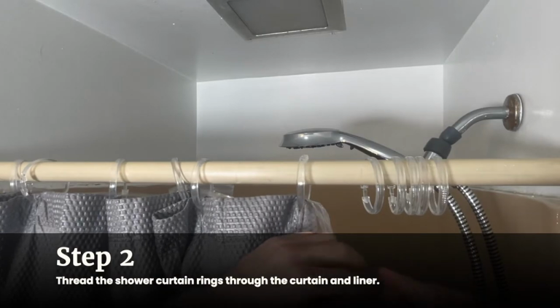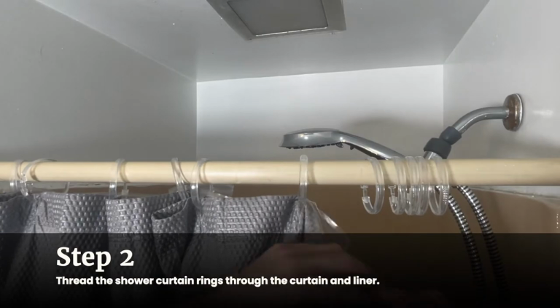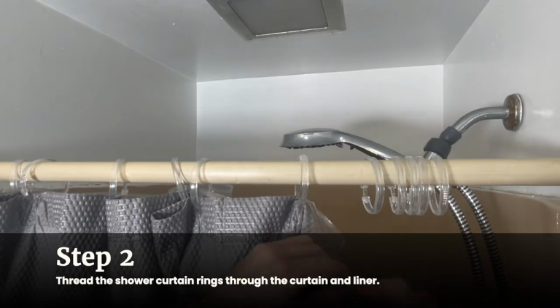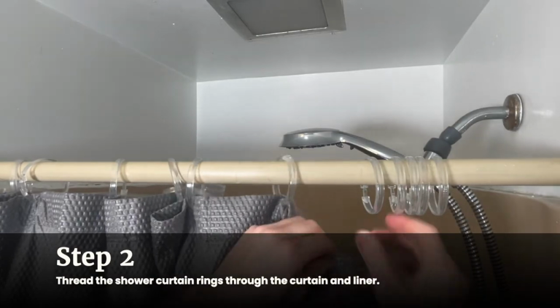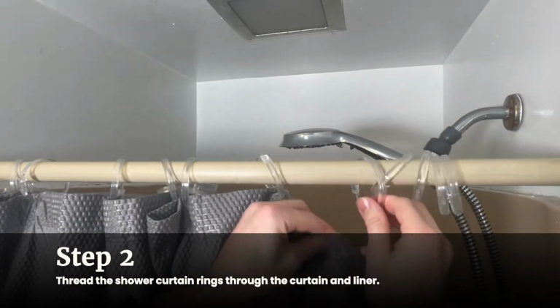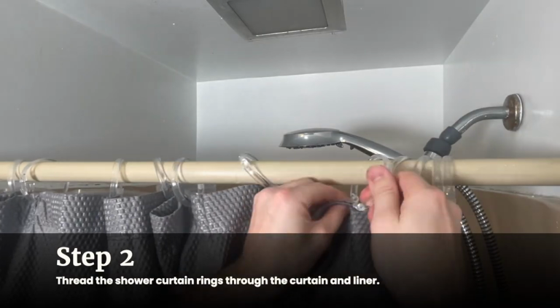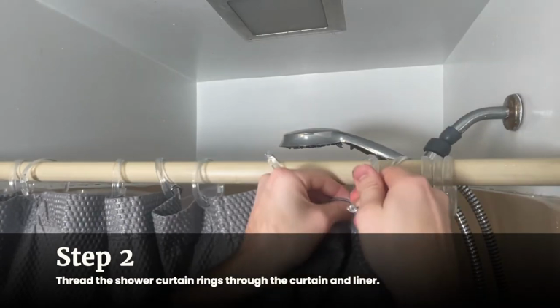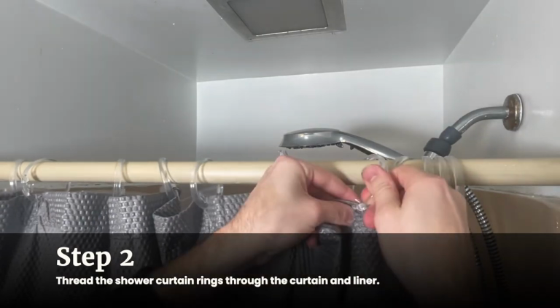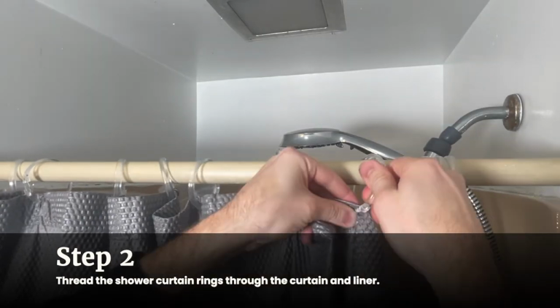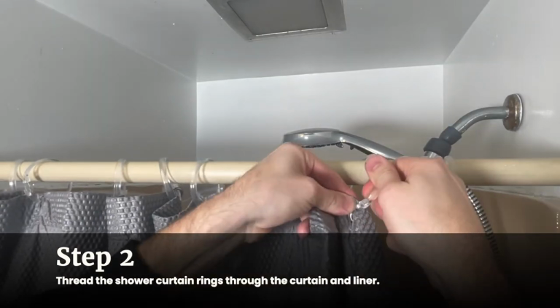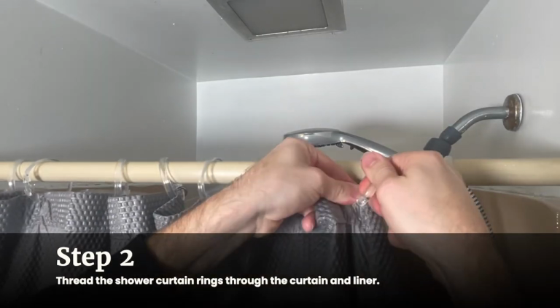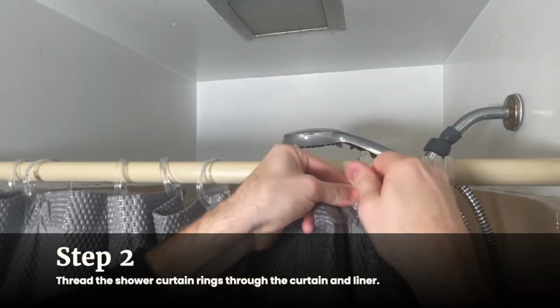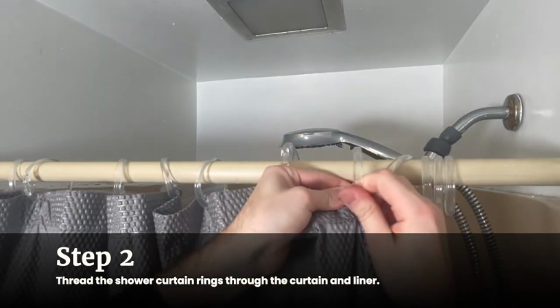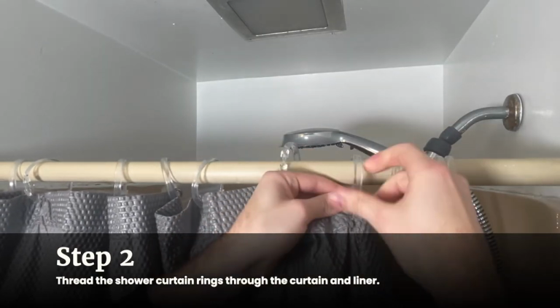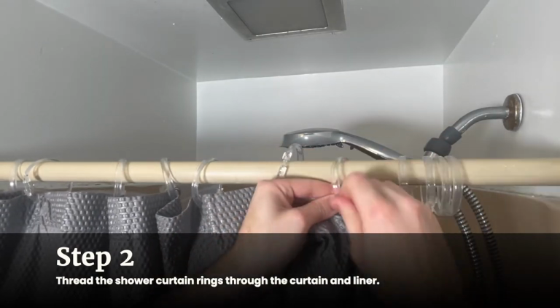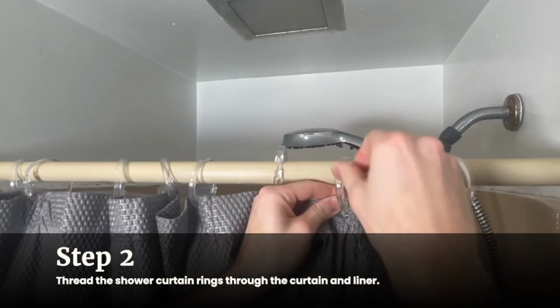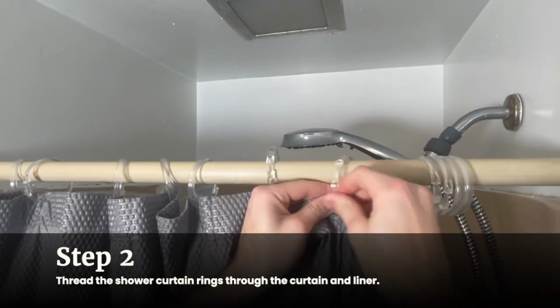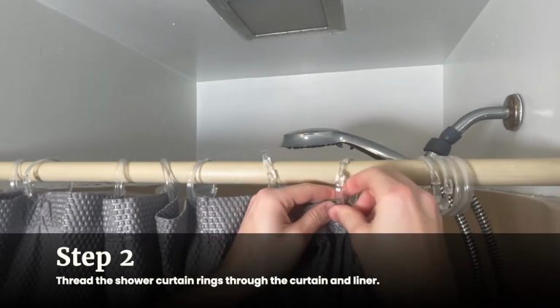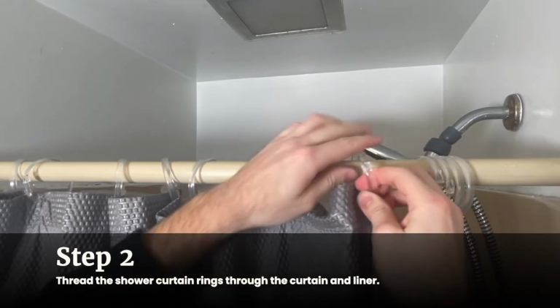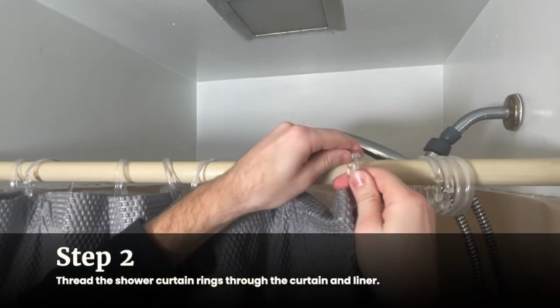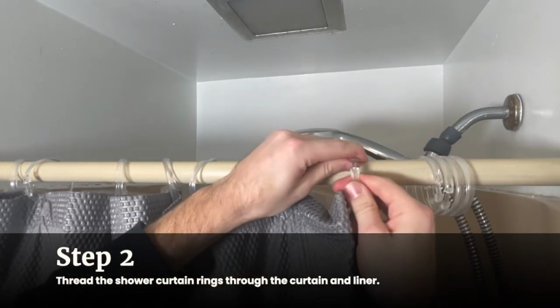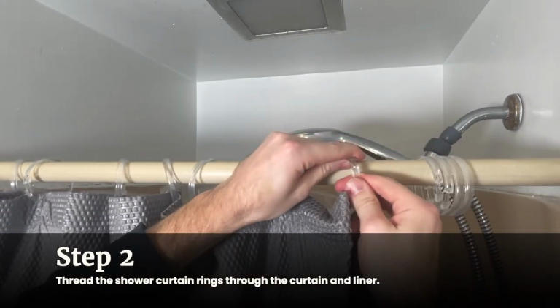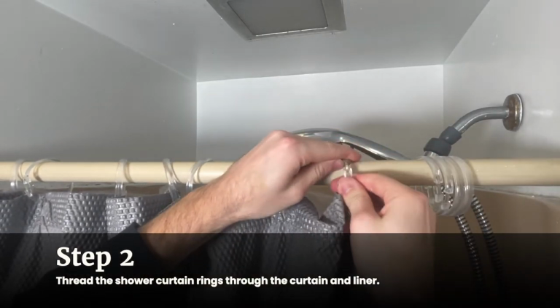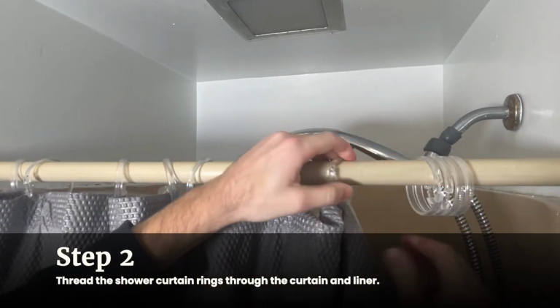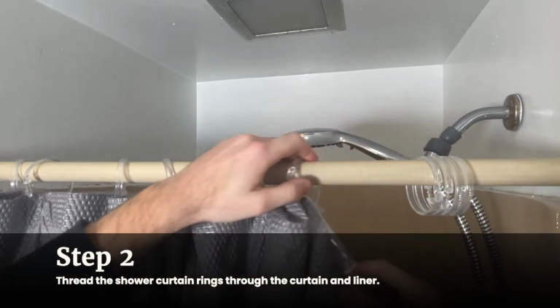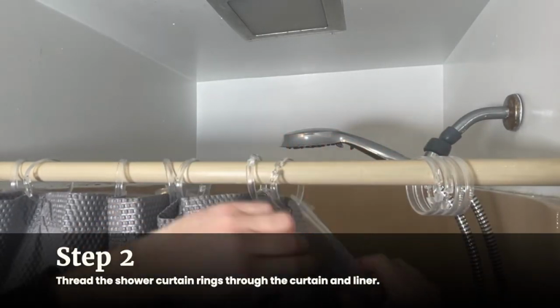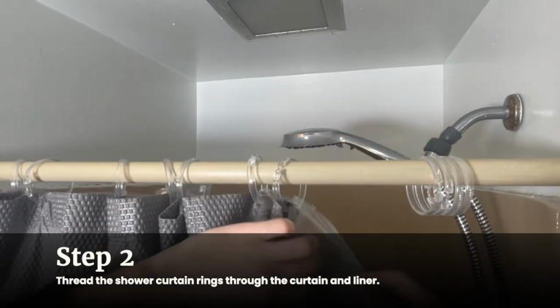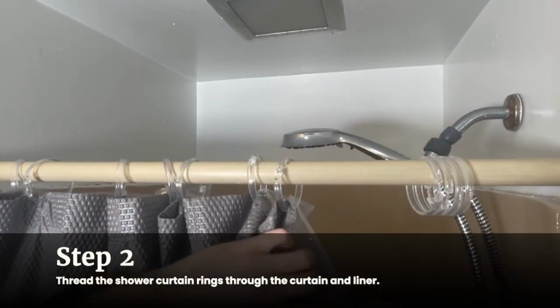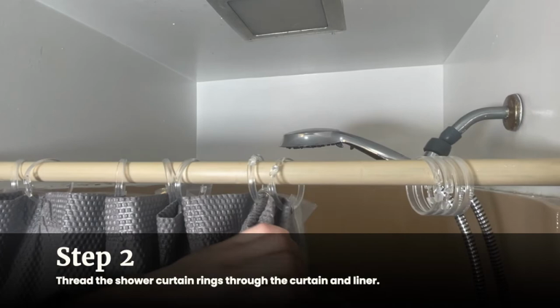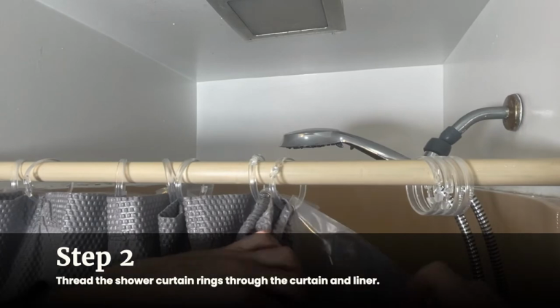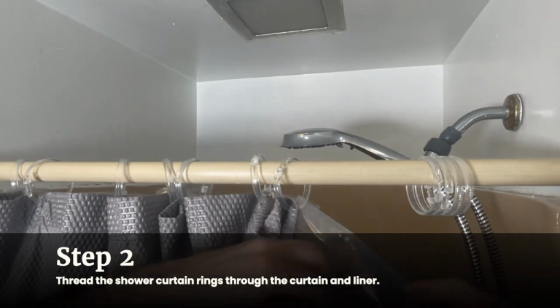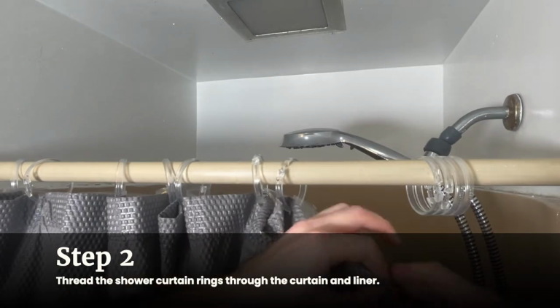Double check that the liner is on the wet side of the shower and the curtain is on the dry side, facing out into the bathroom.